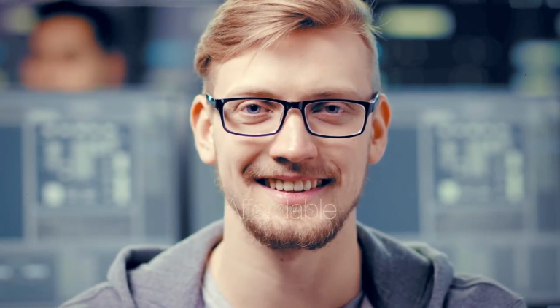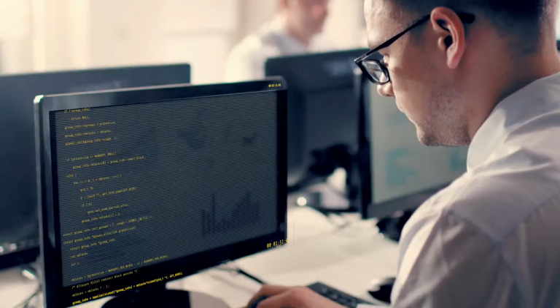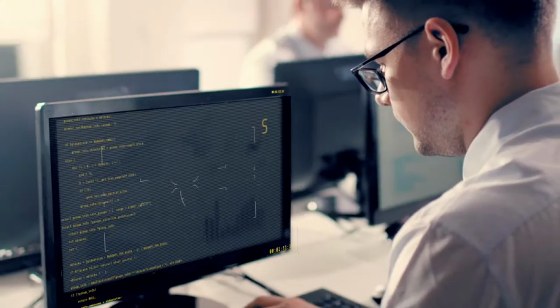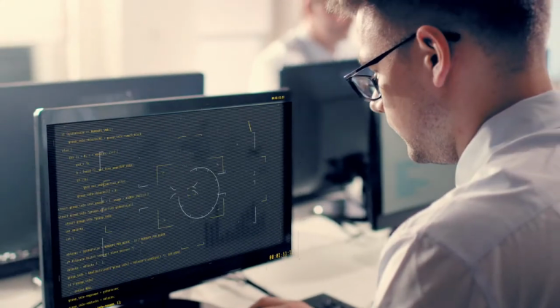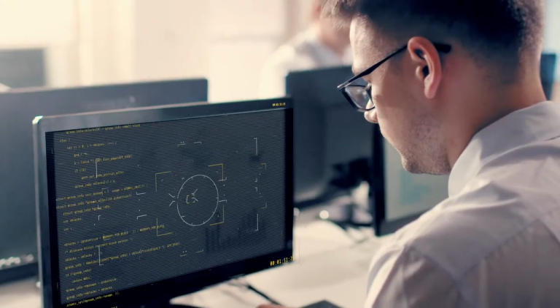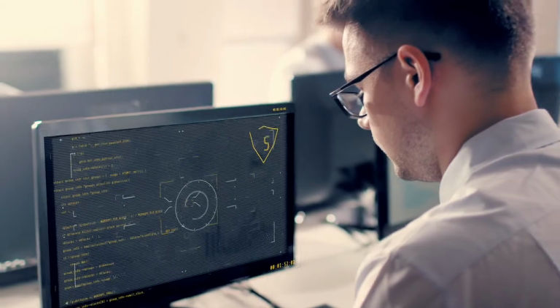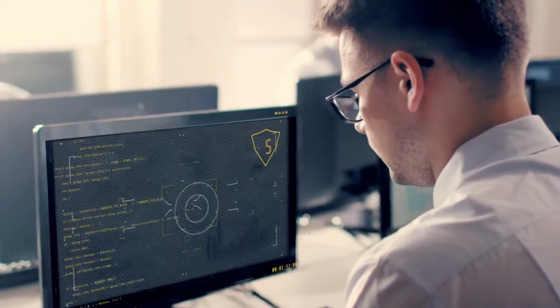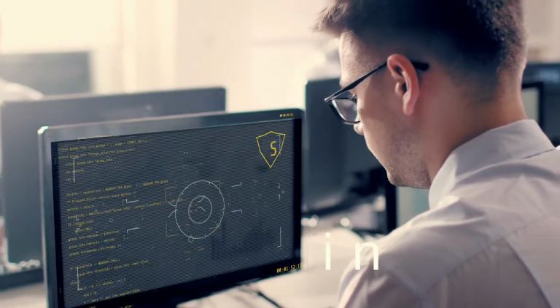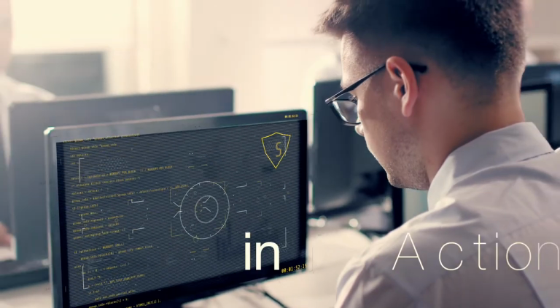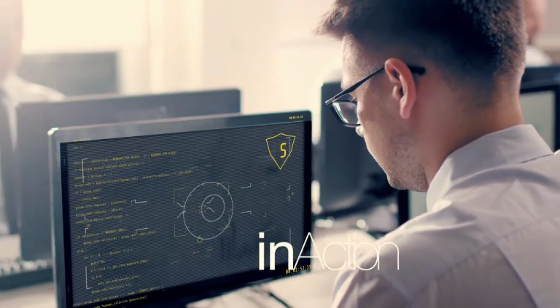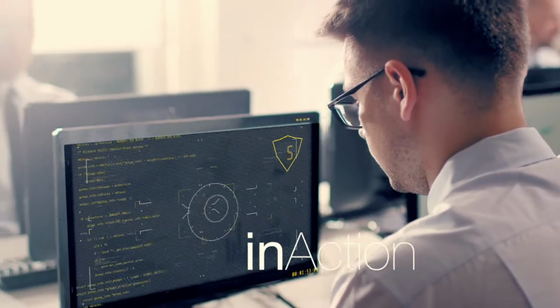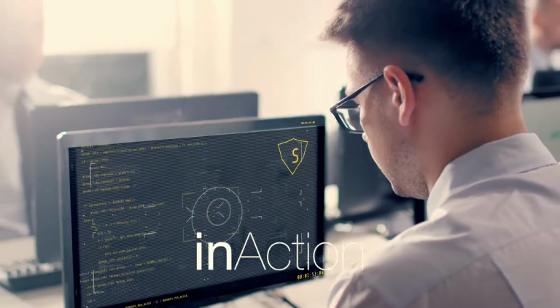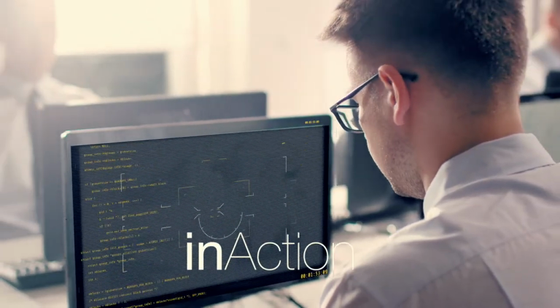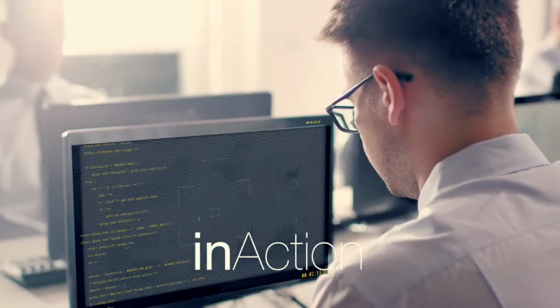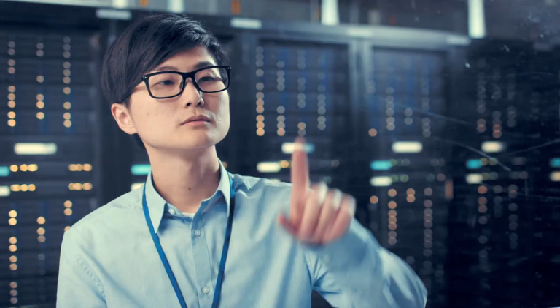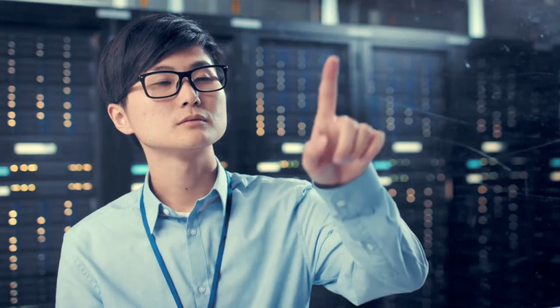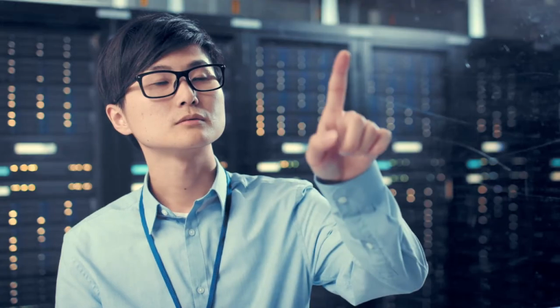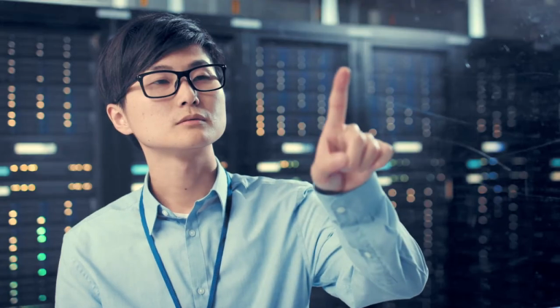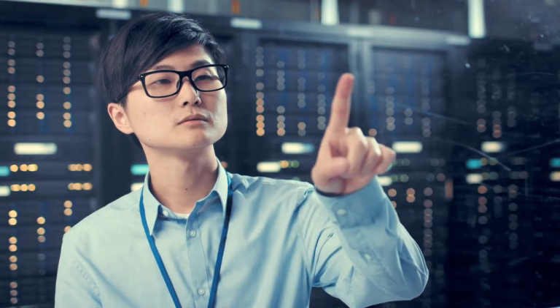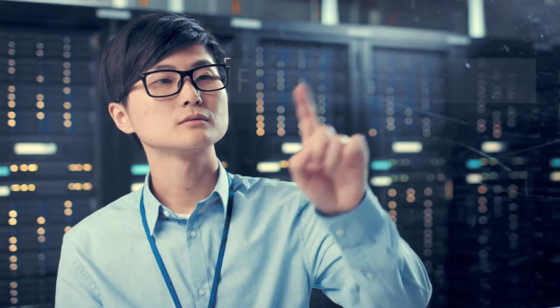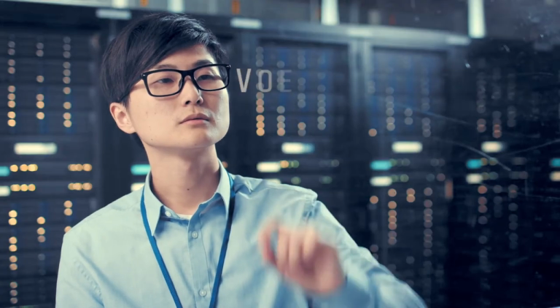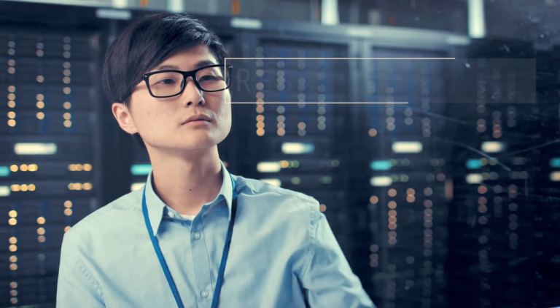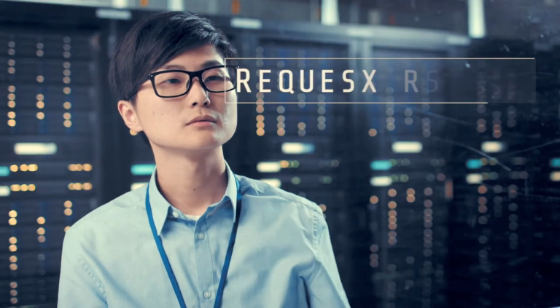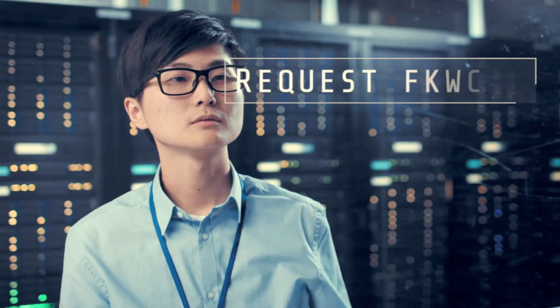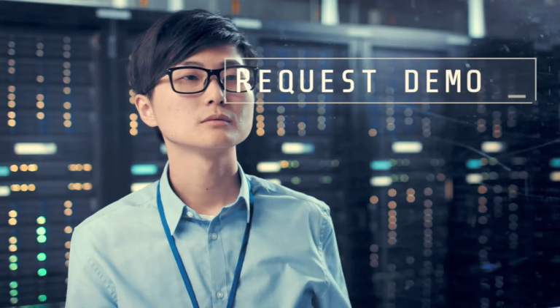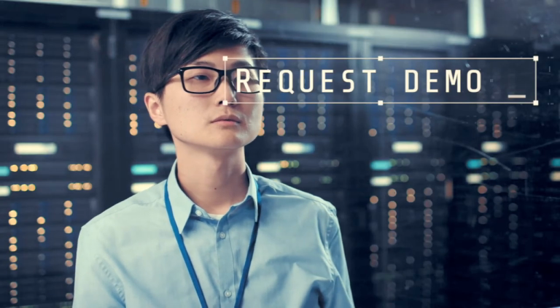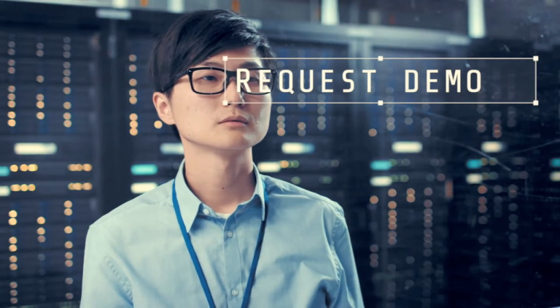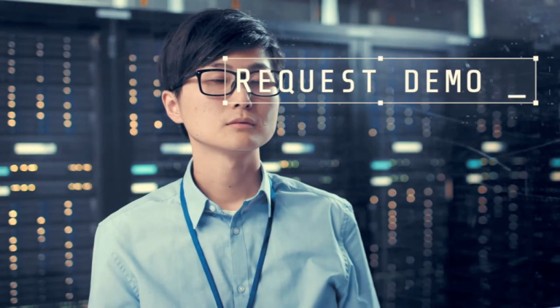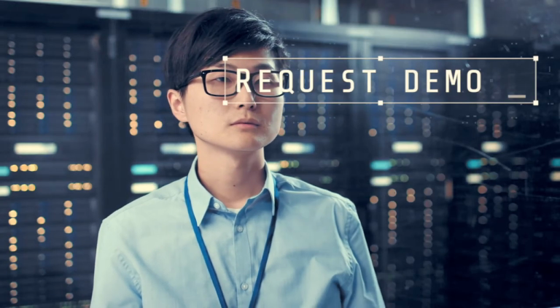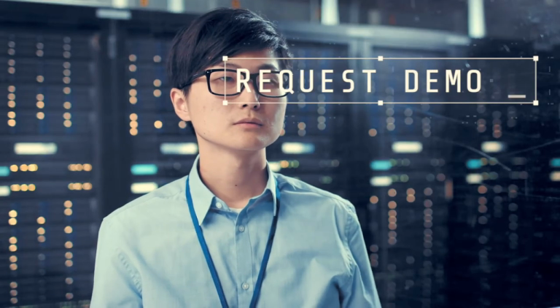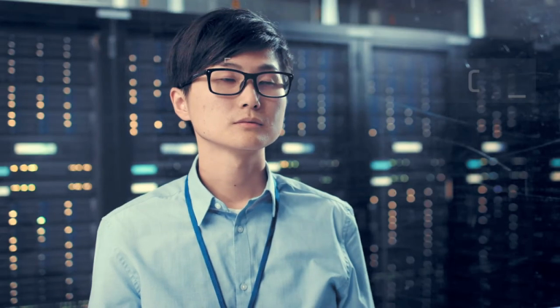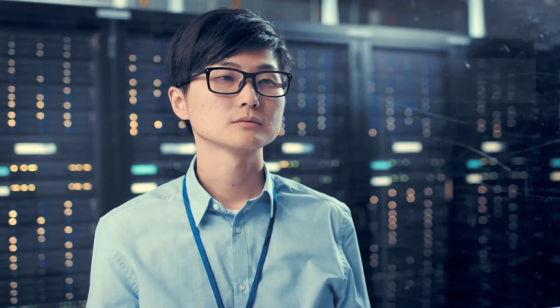To see our cyber range in action, simply hit the request a demo button on your screen.